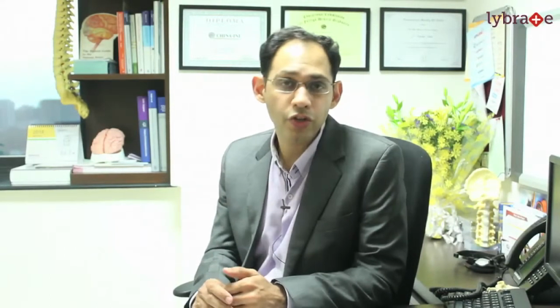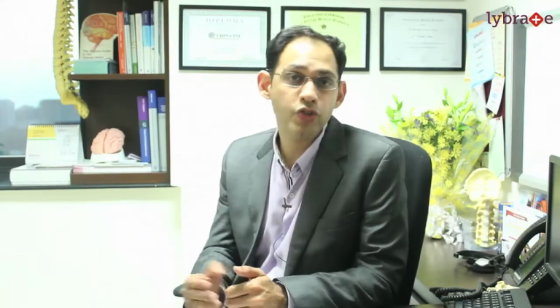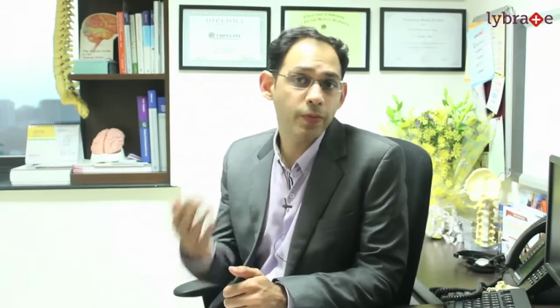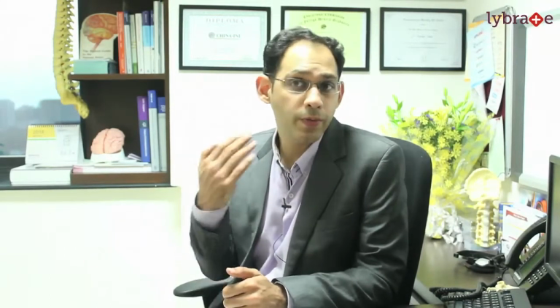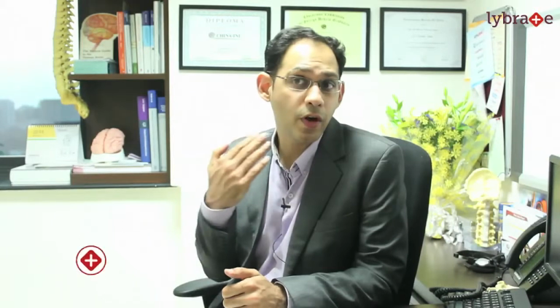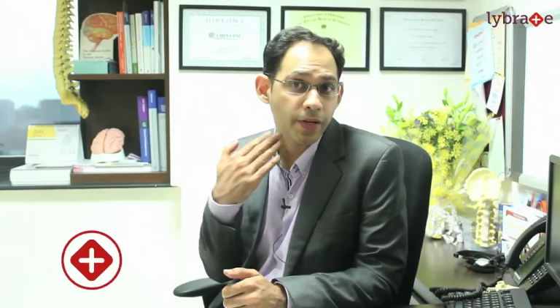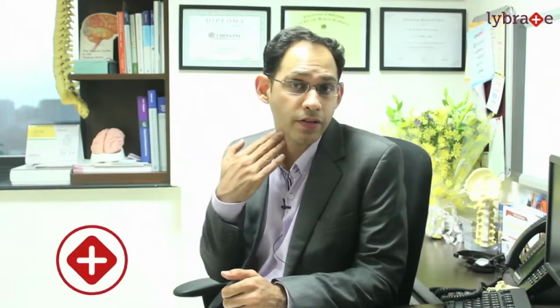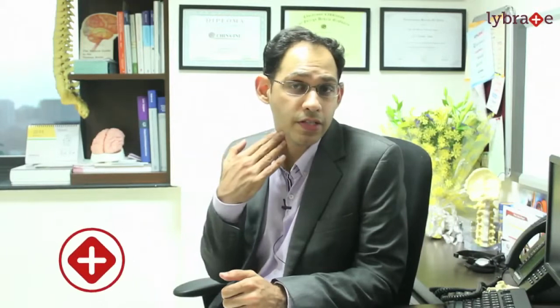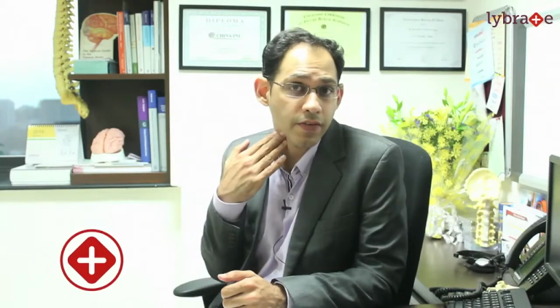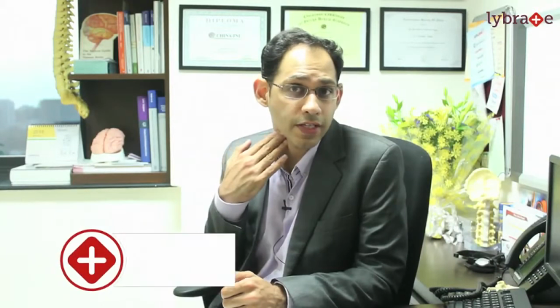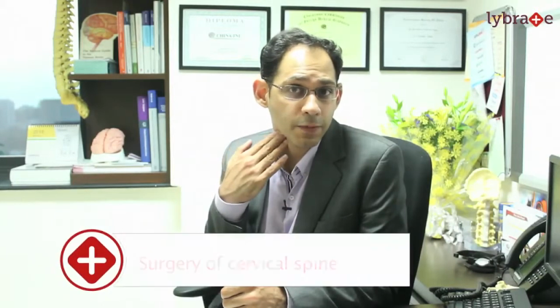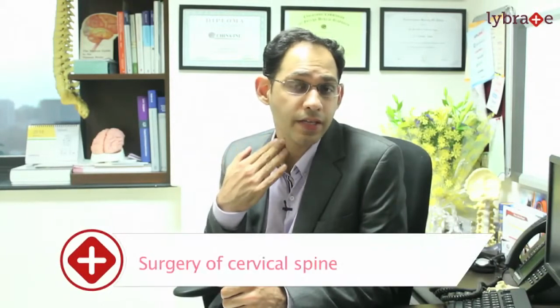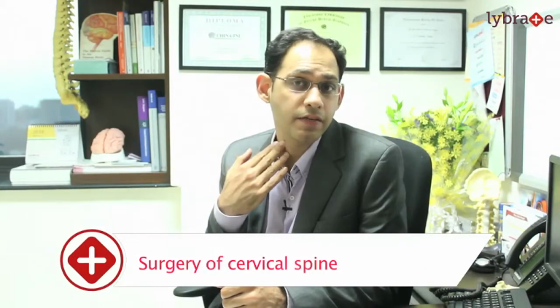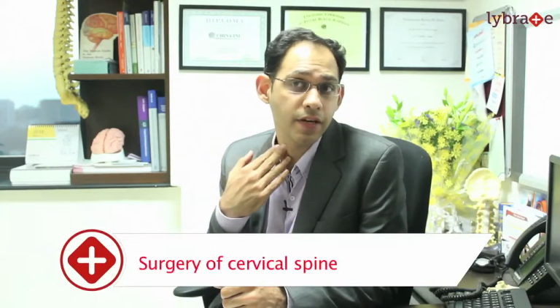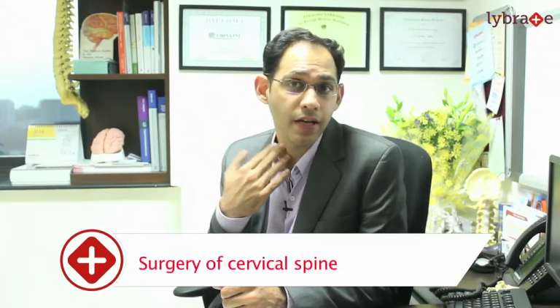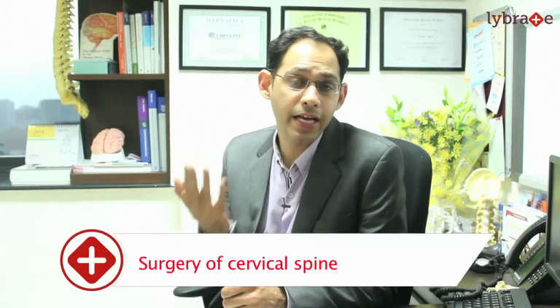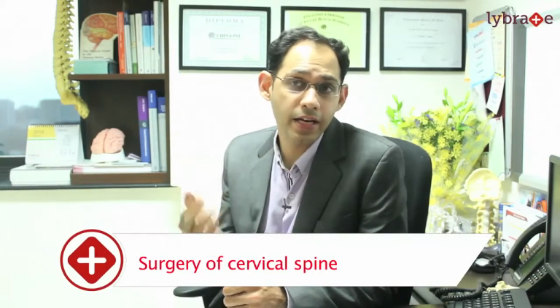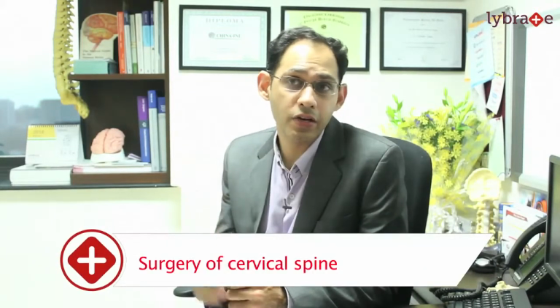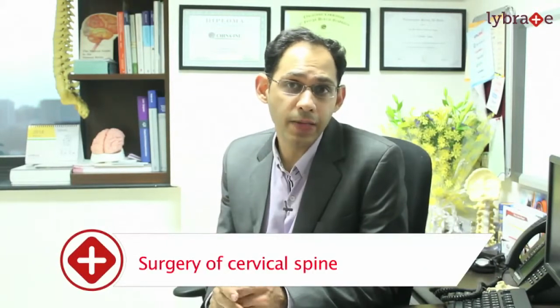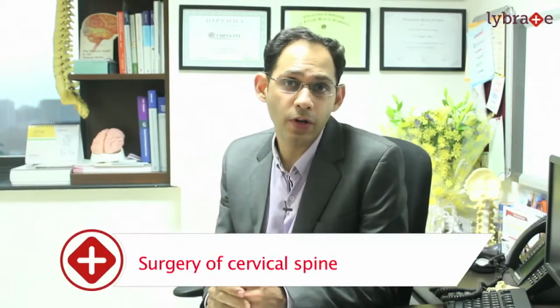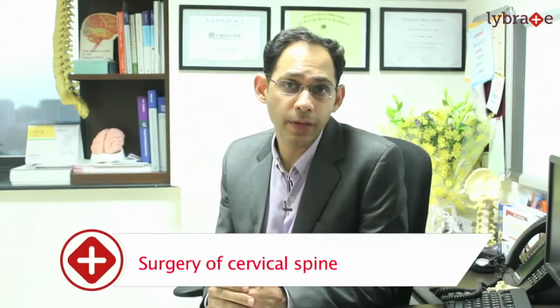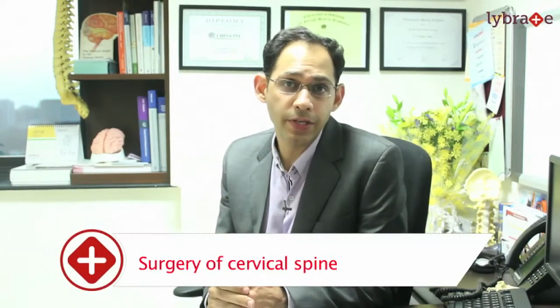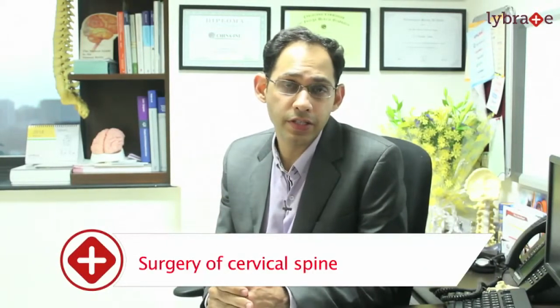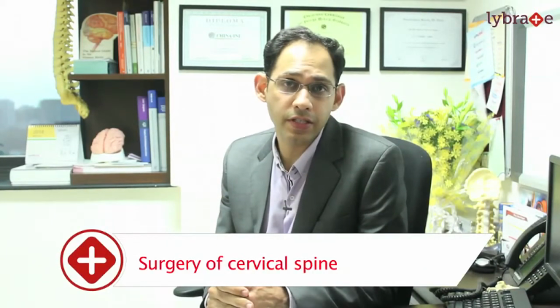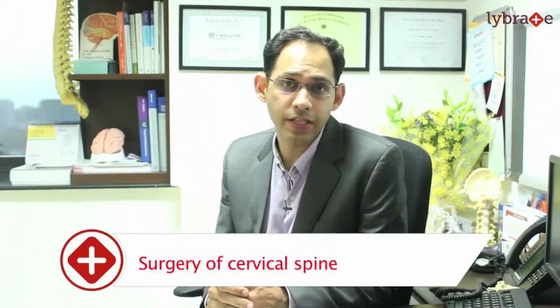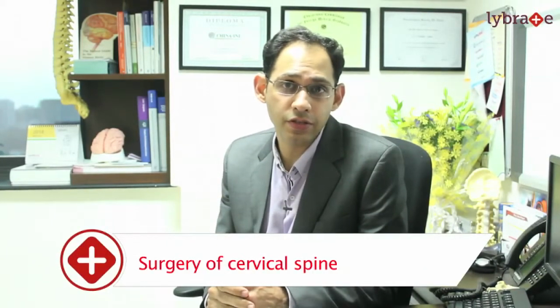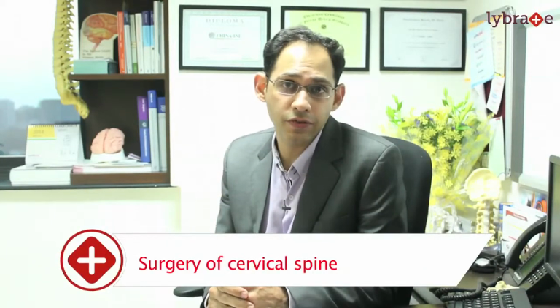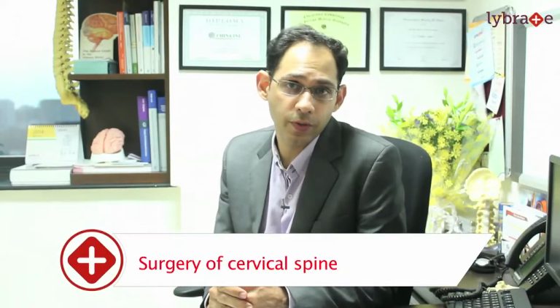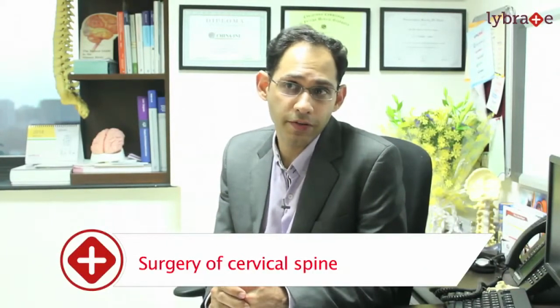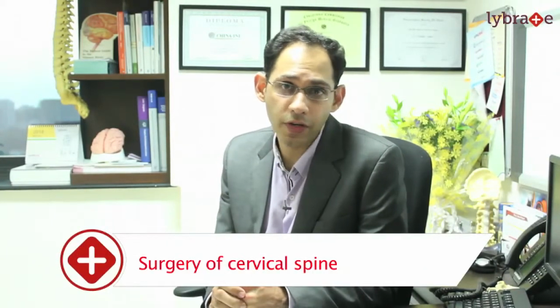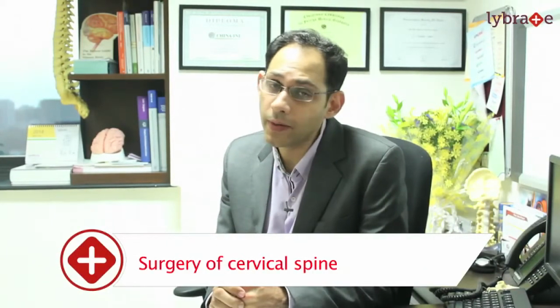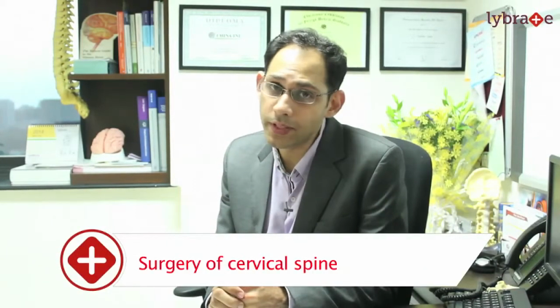Usually when we operate on the cervical spine from the front, I tend to keep all my patients in the ICU for 24 hours.